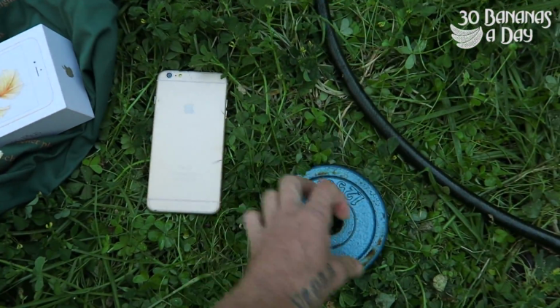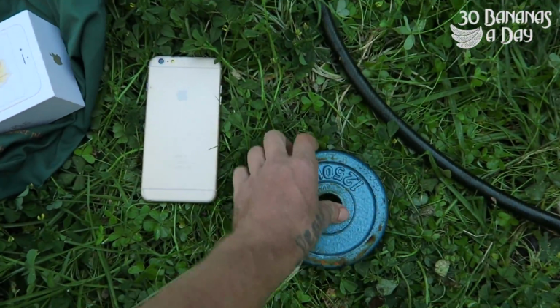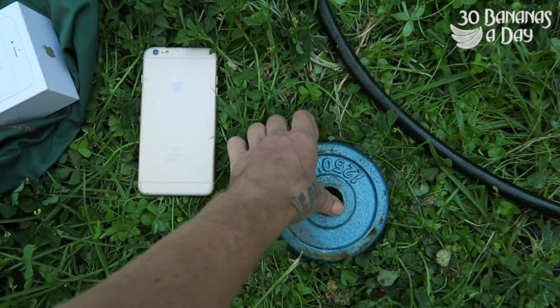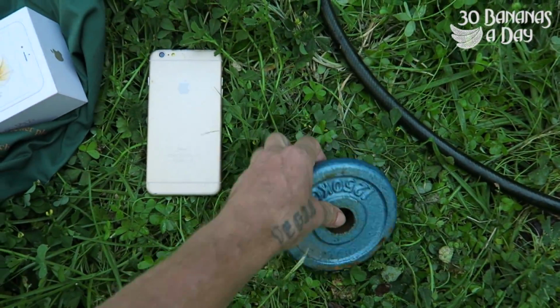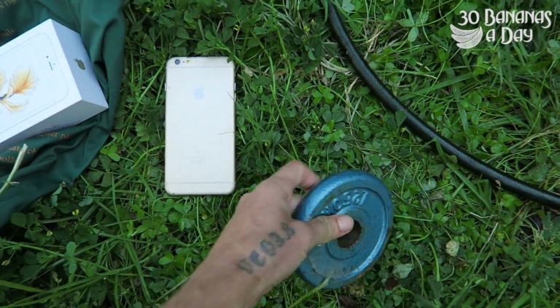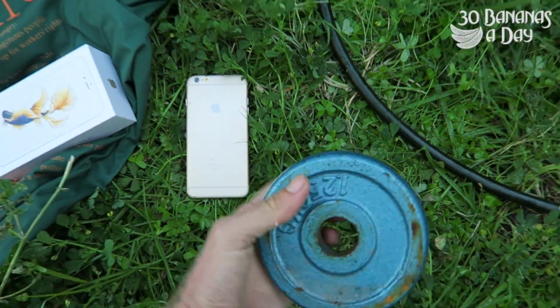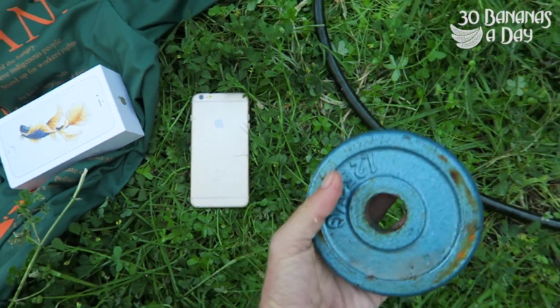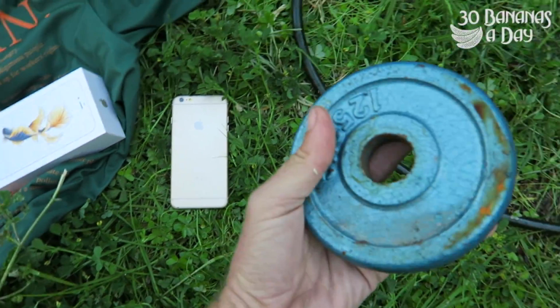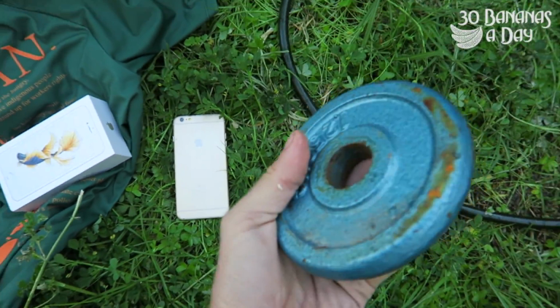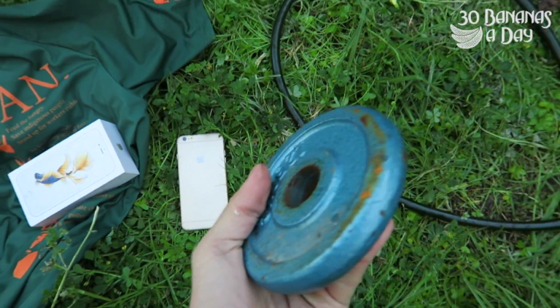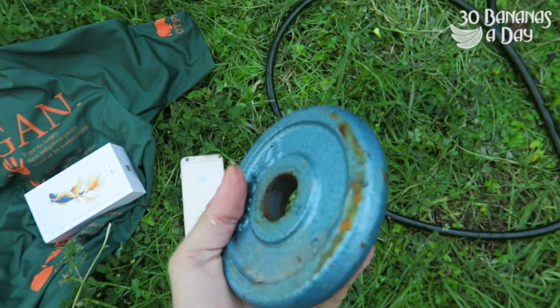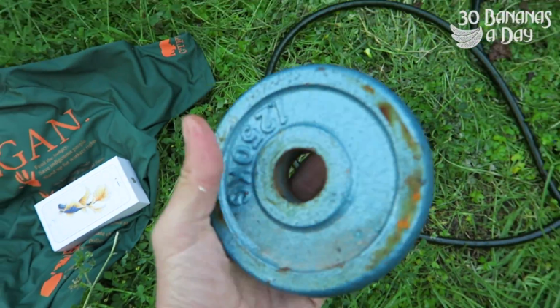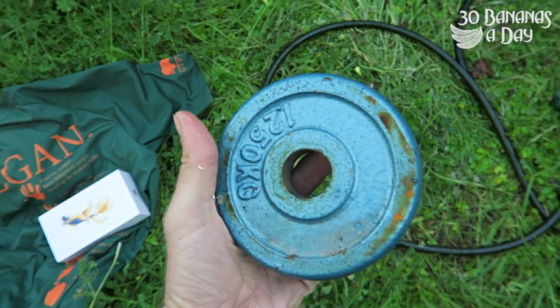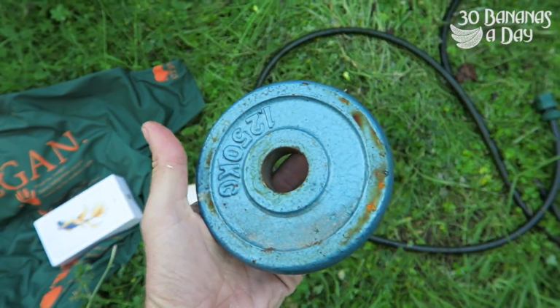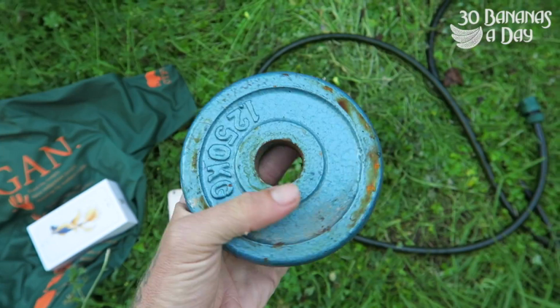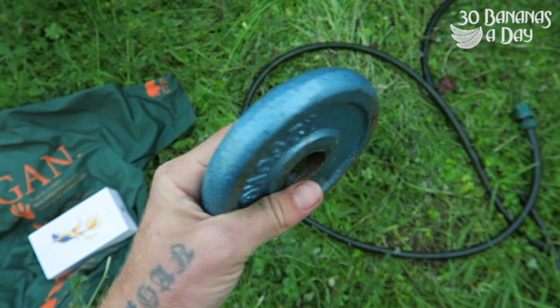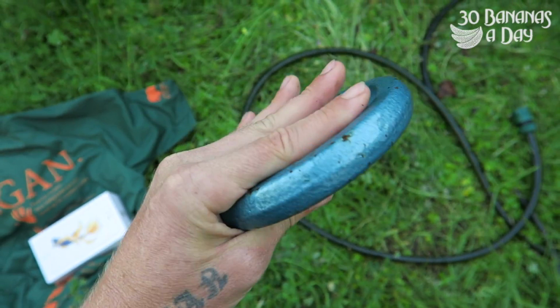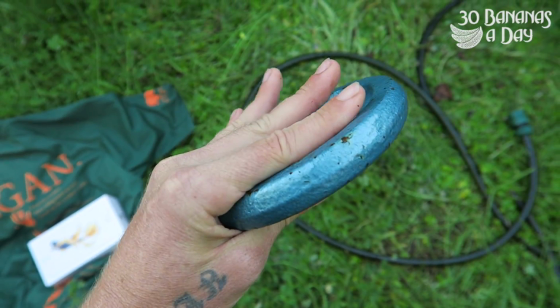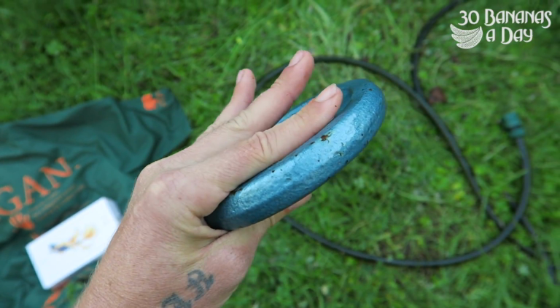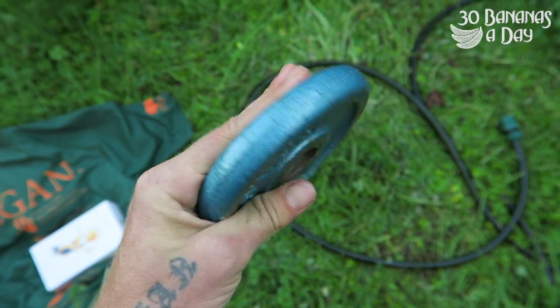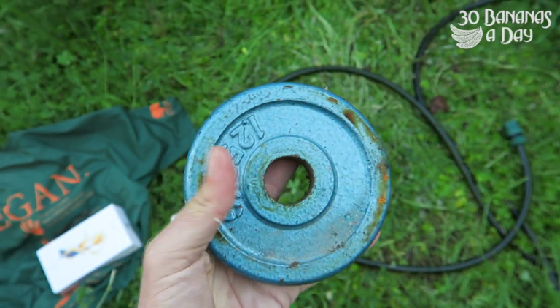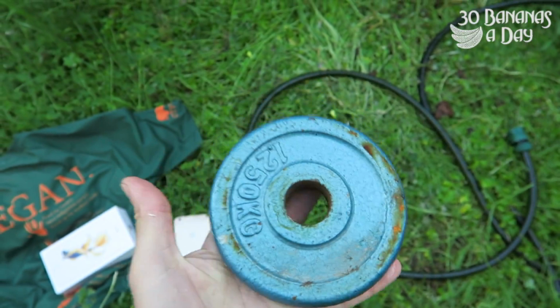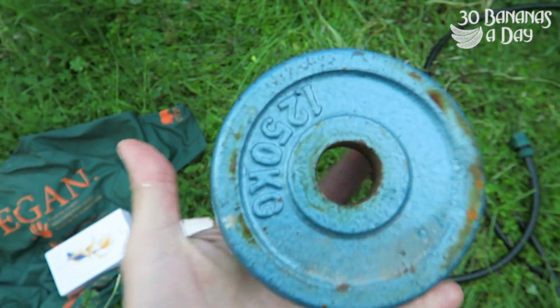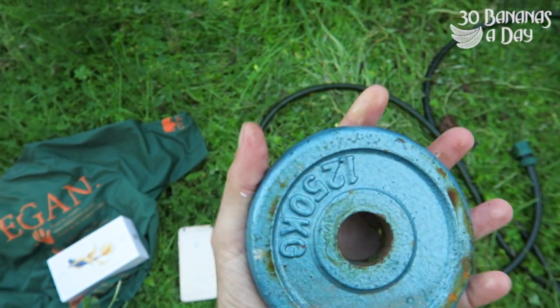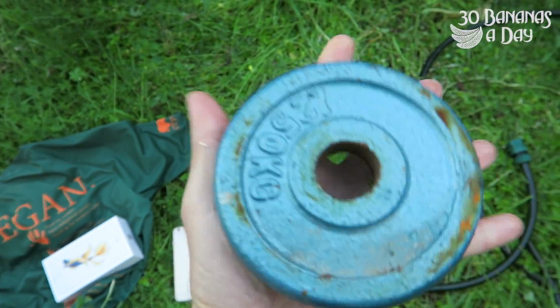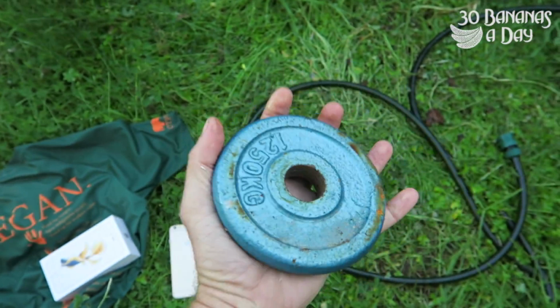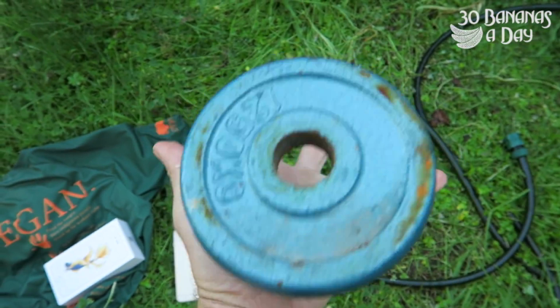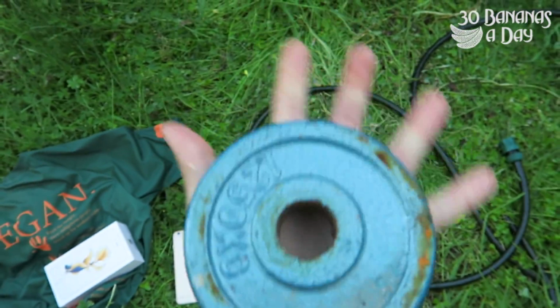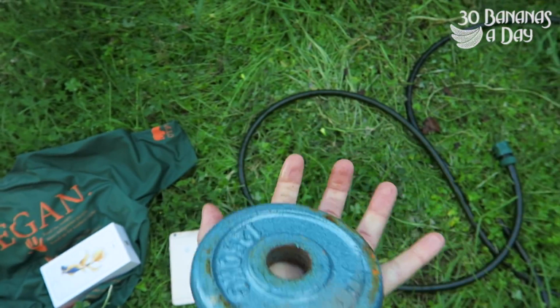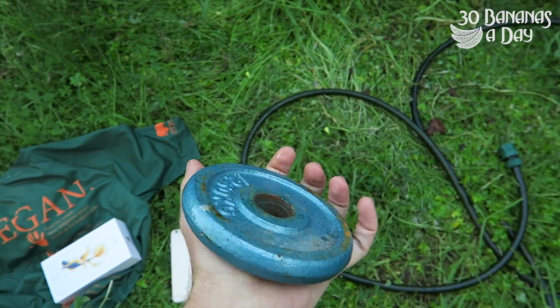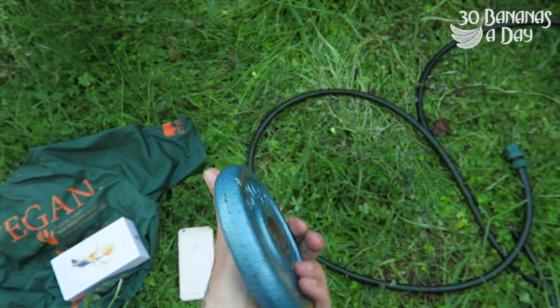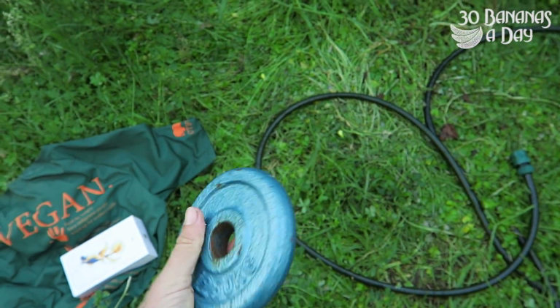We're going to get the 1.52. This is legit — this is a legit weight. It's not a fake weight, it's fucking legit. You can see it. That's legit.